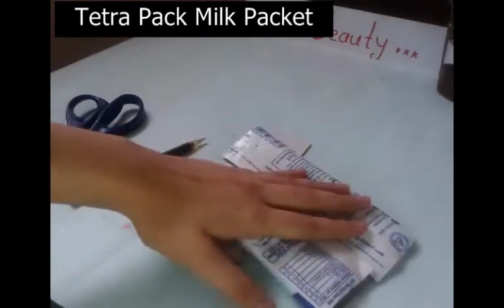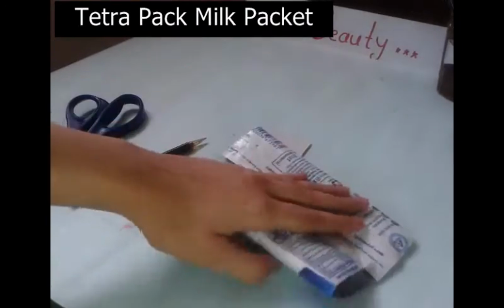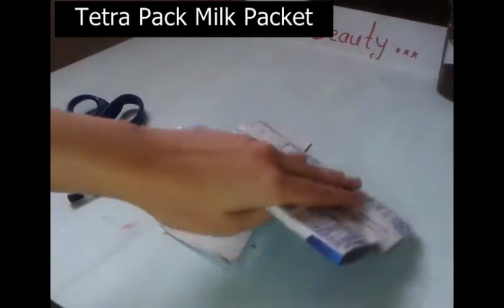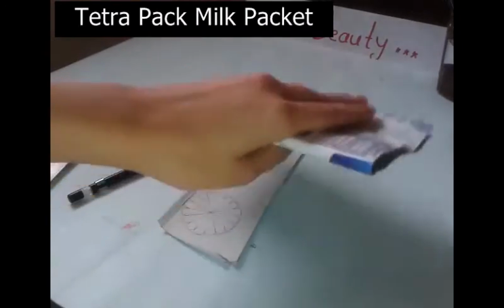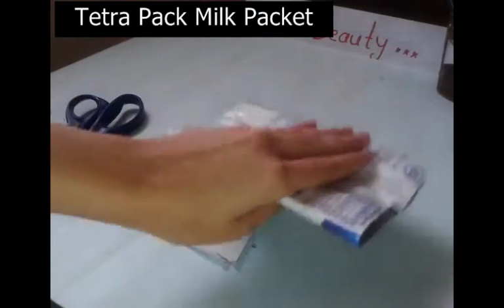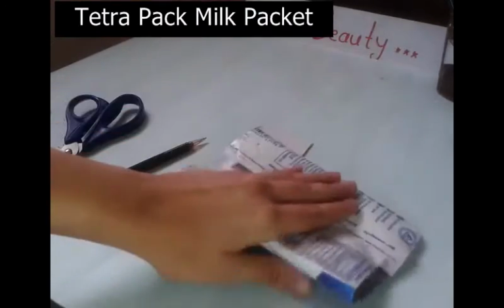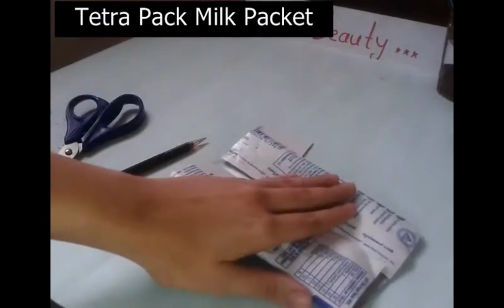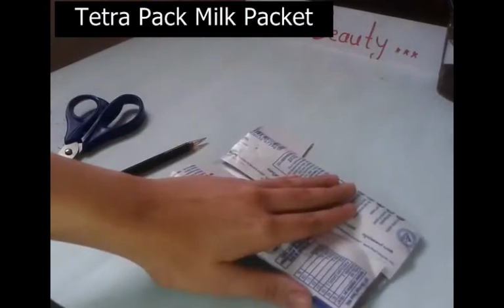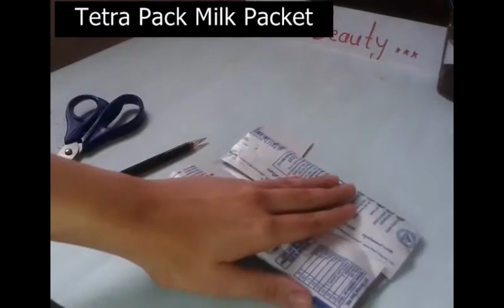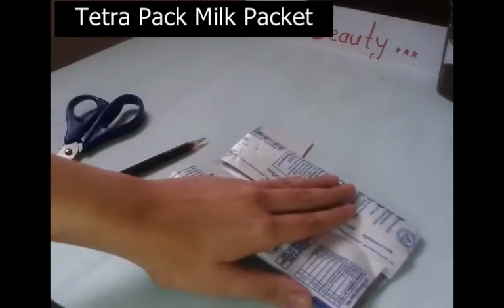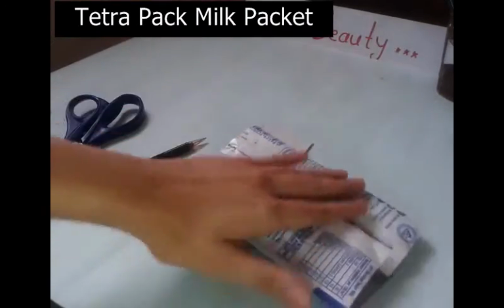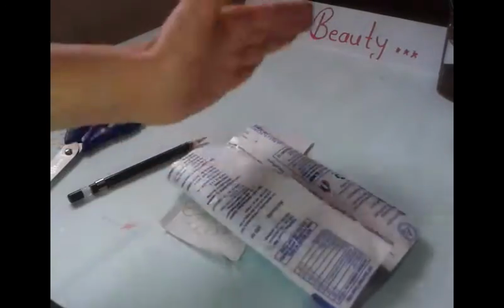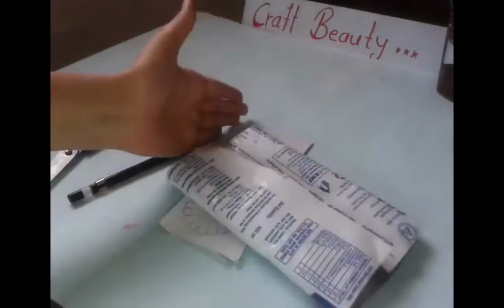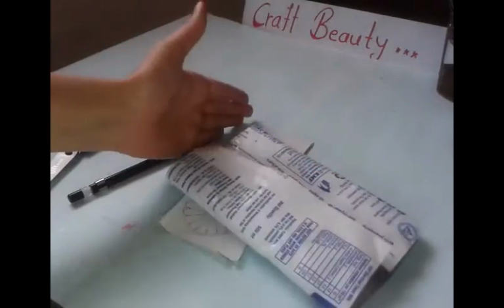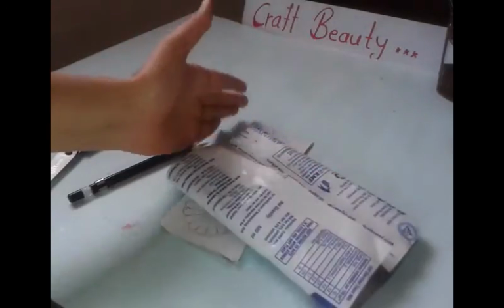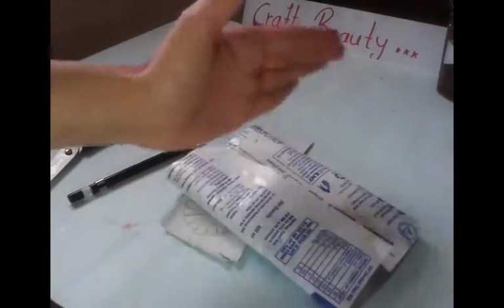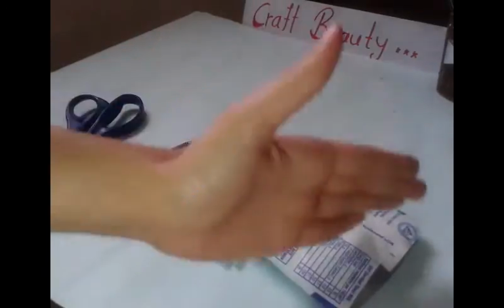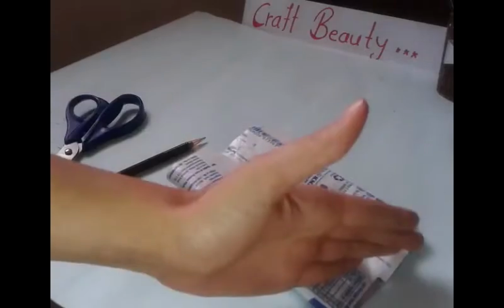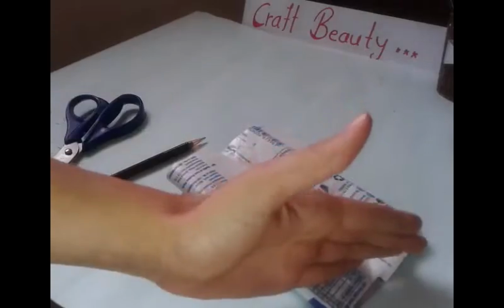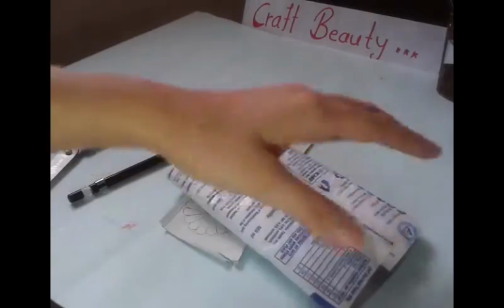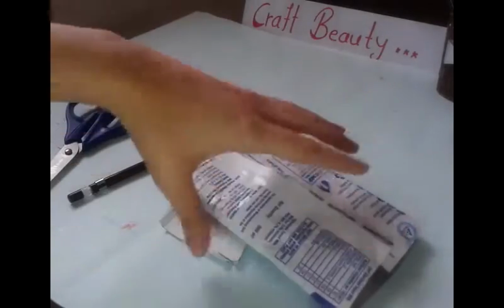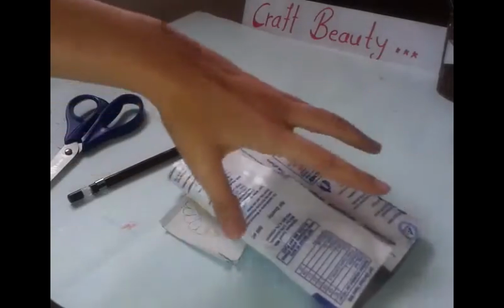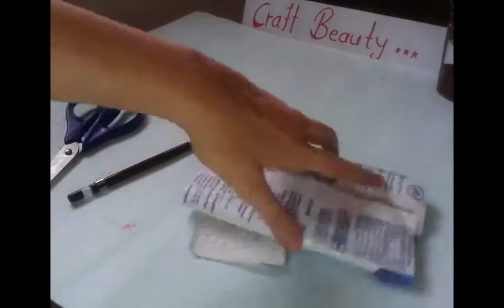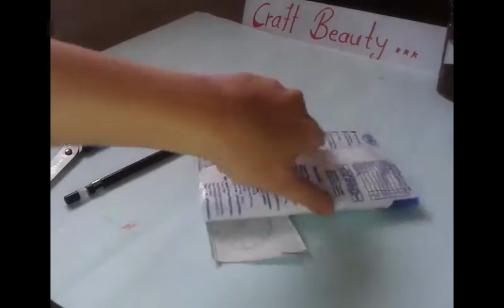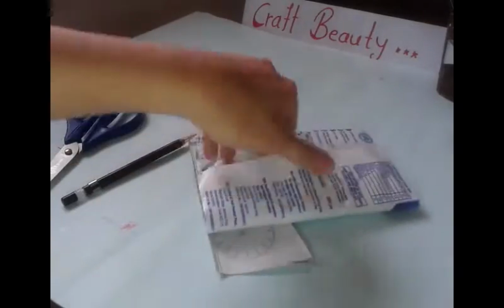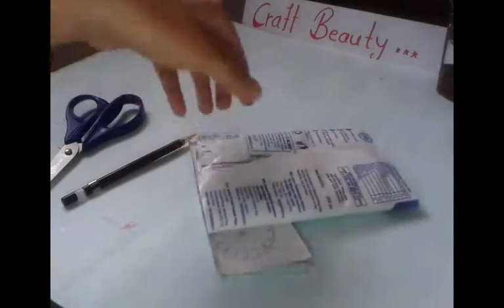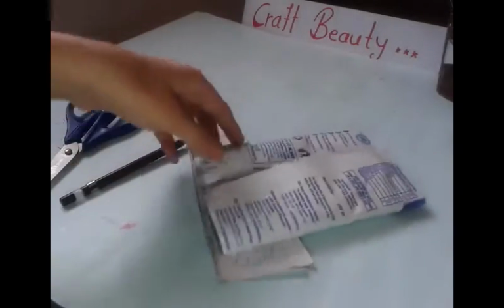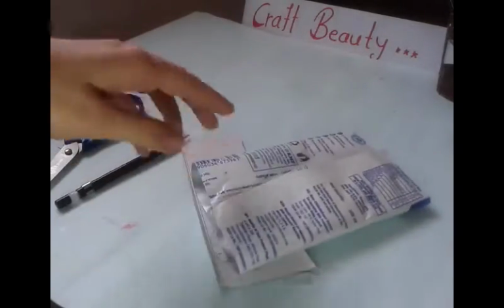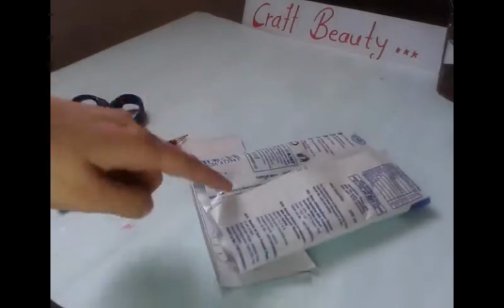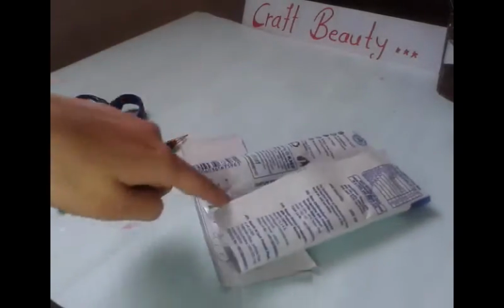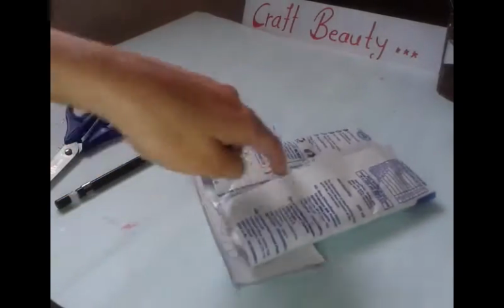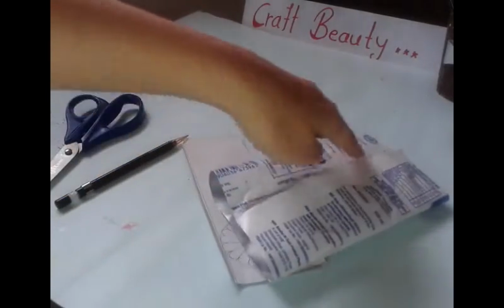For this, first take your tetrapack and cut from bottom and top. After that cut it from this back side line.